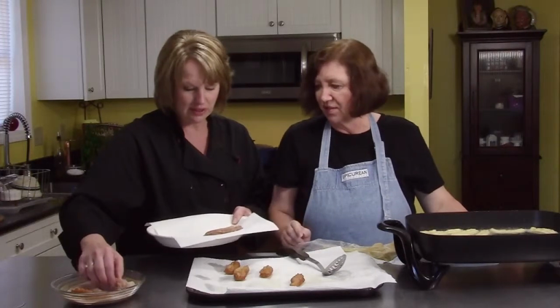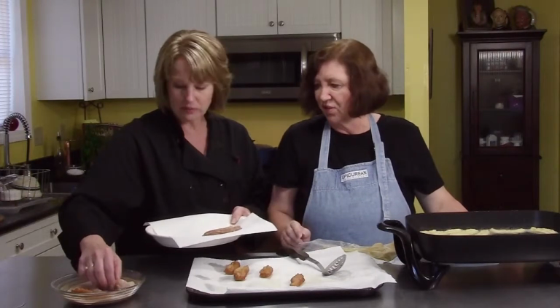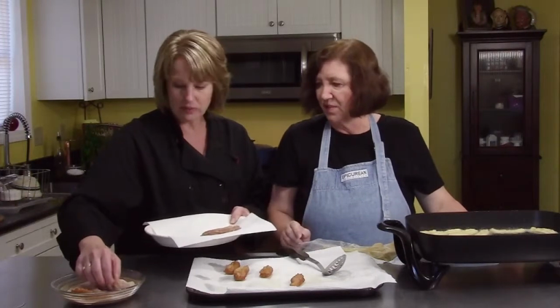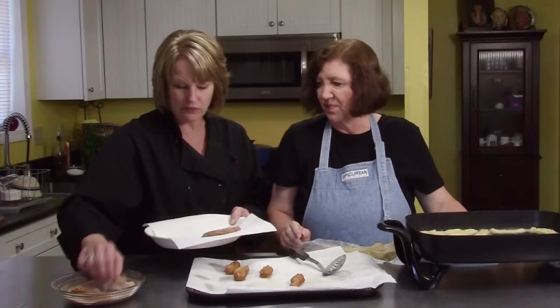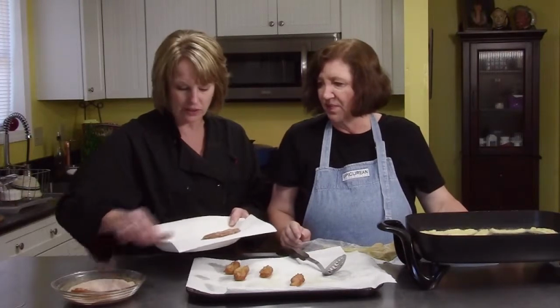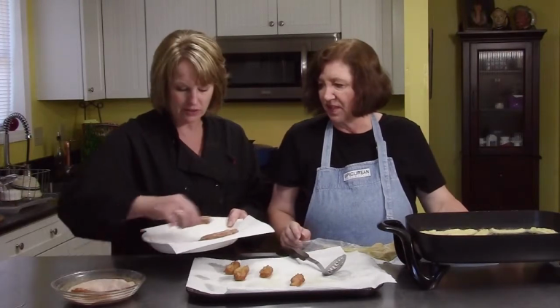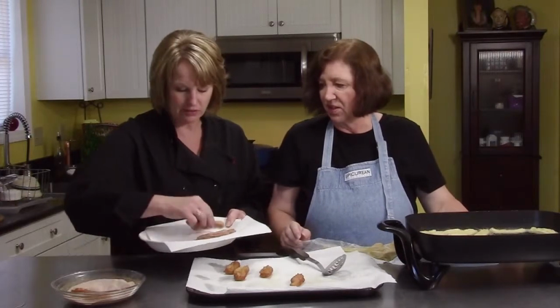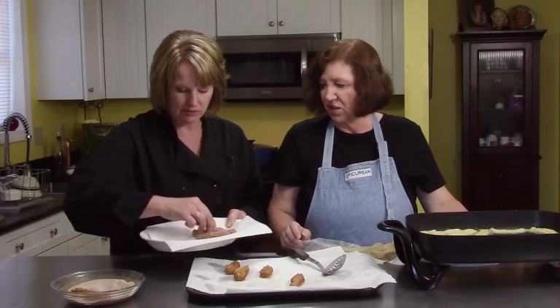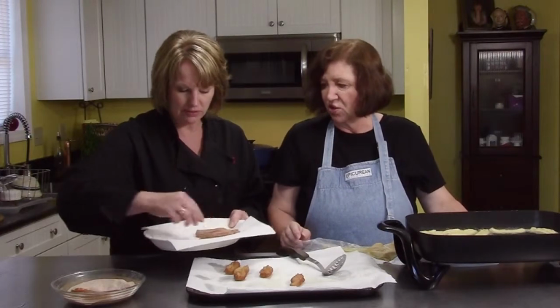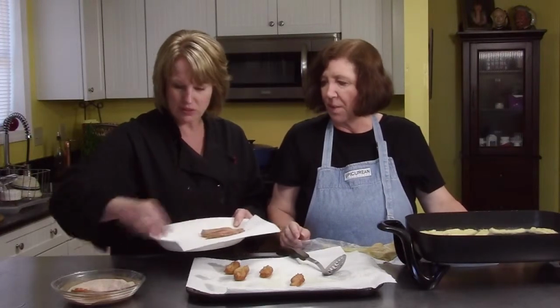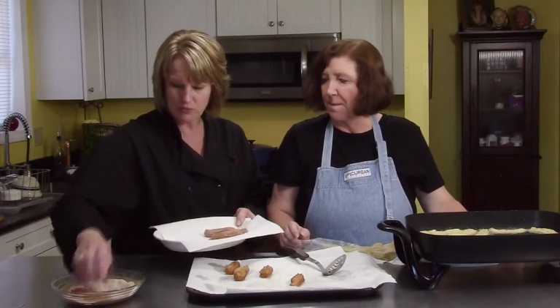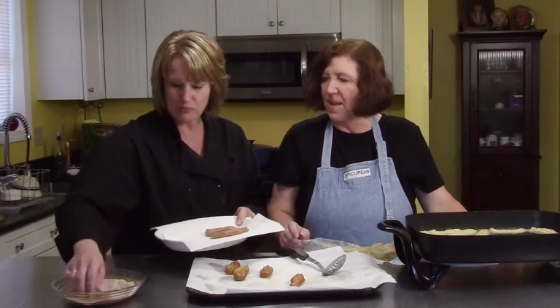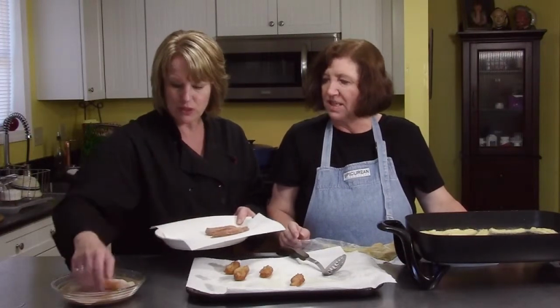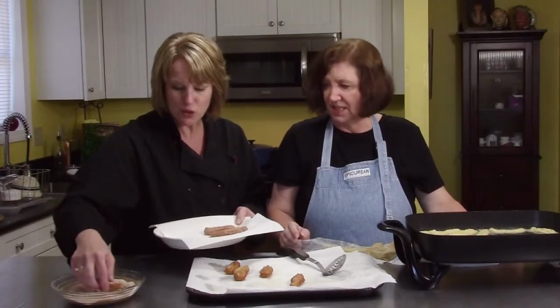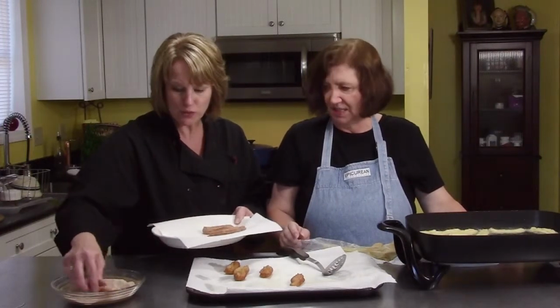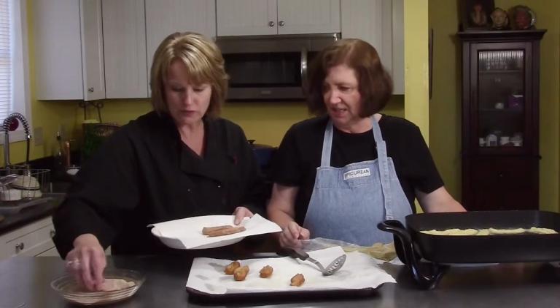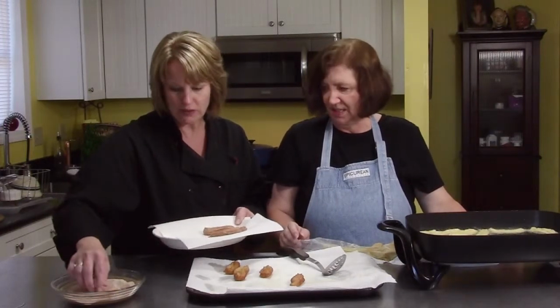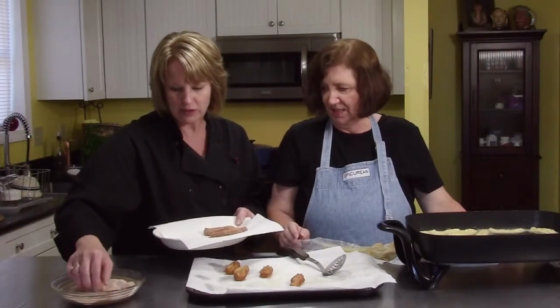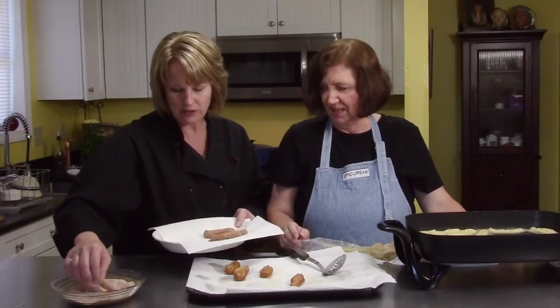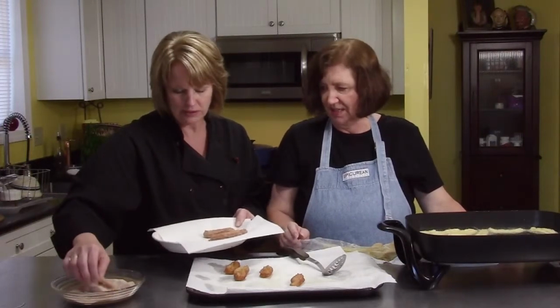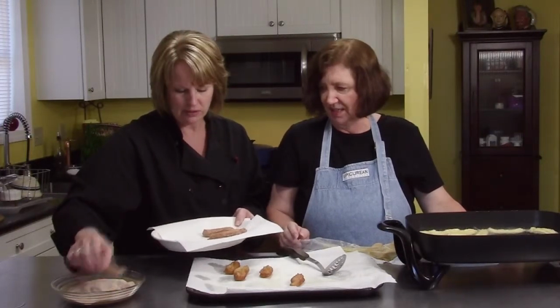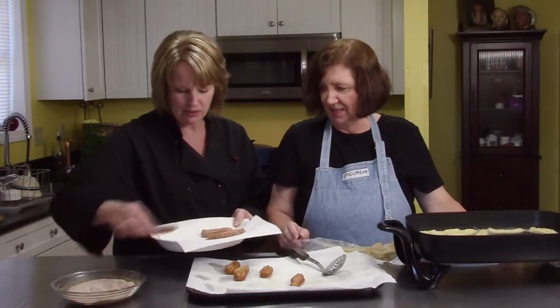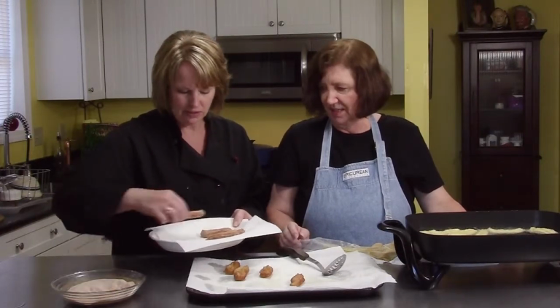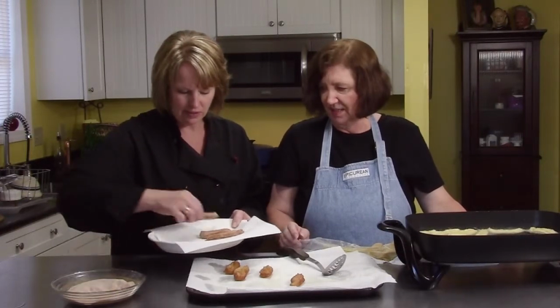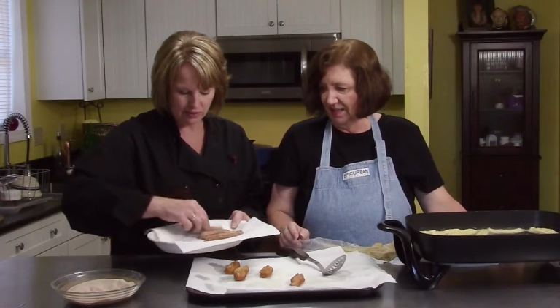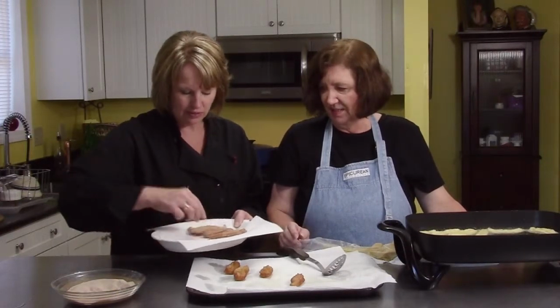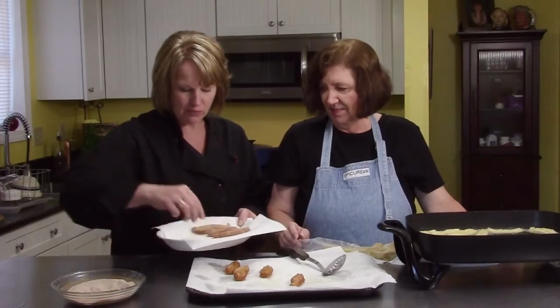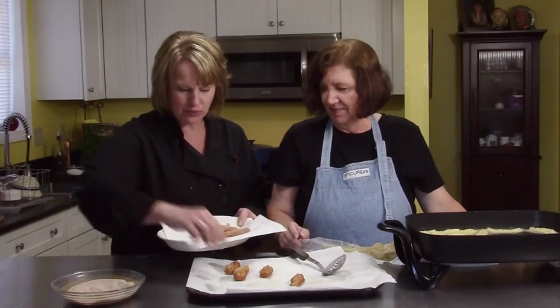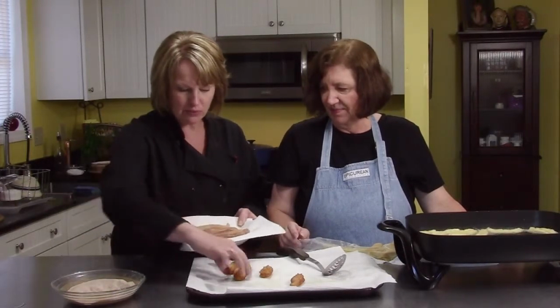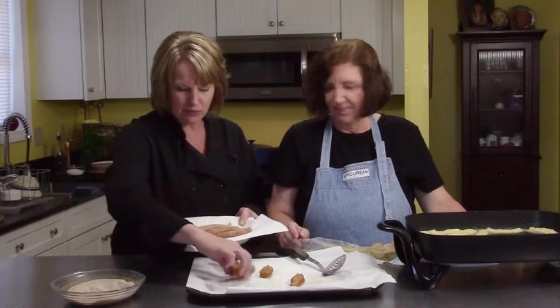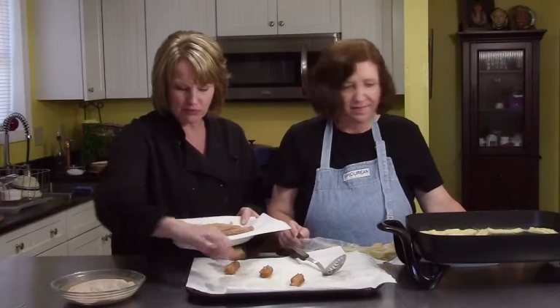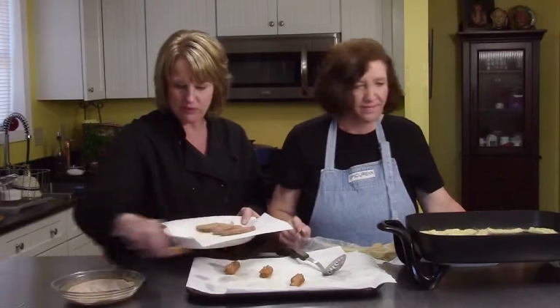They look perfect. They look tremendous. These are beautiful. They're really beautiful.